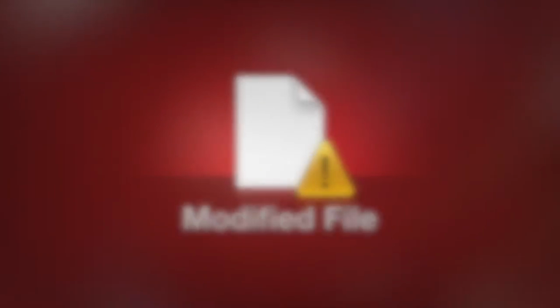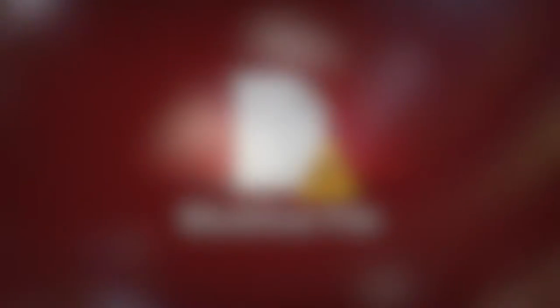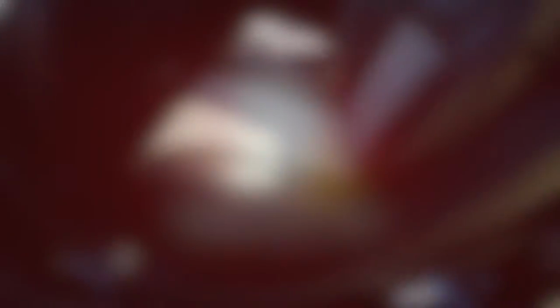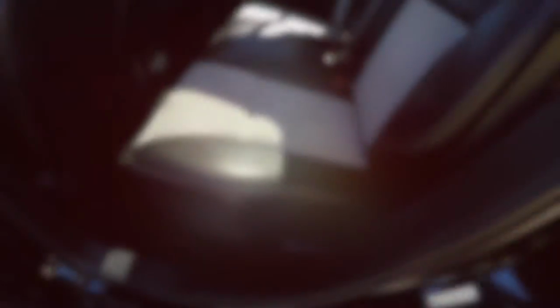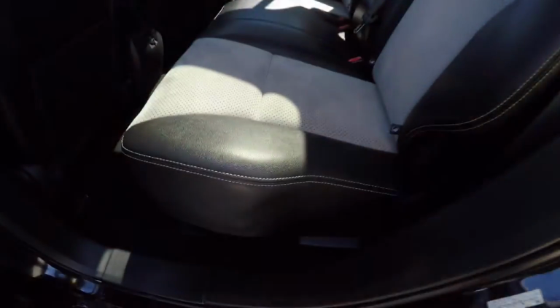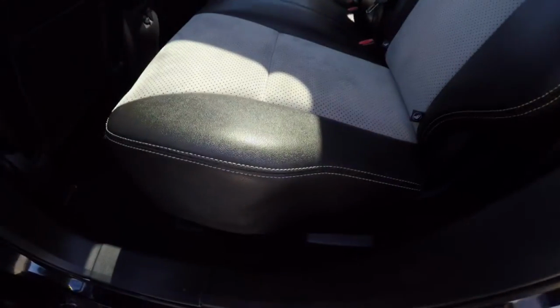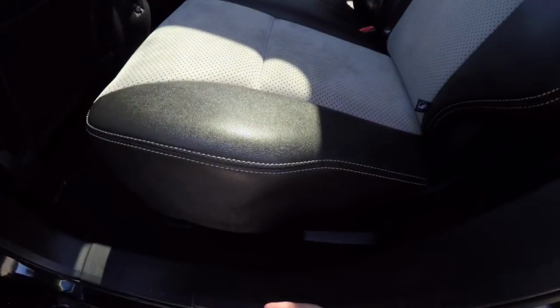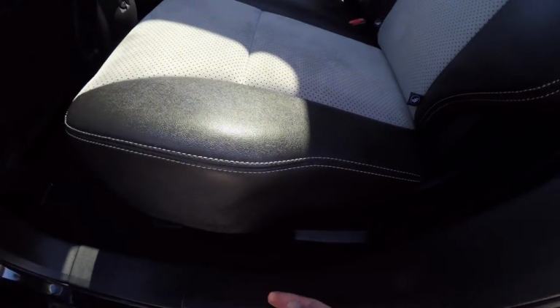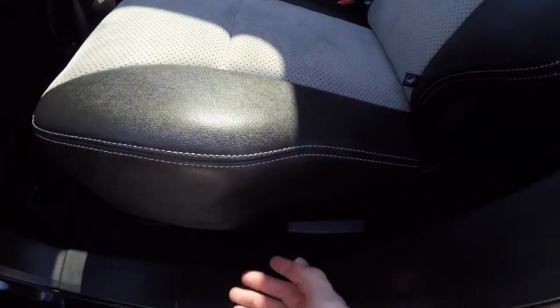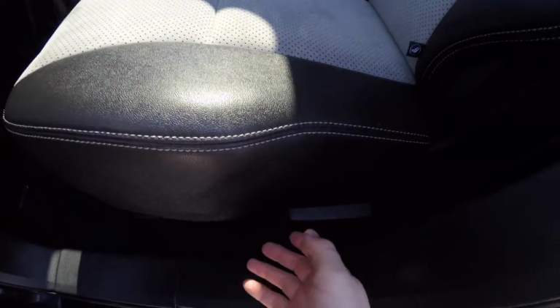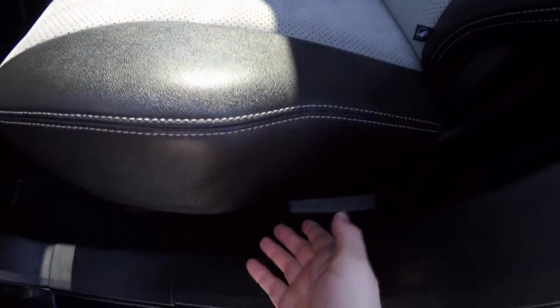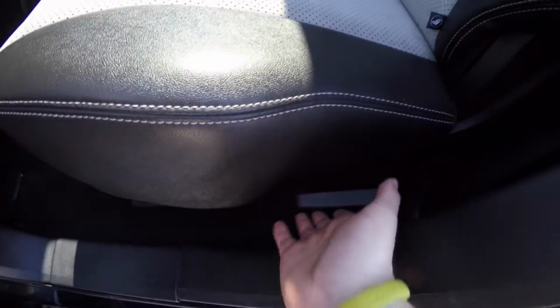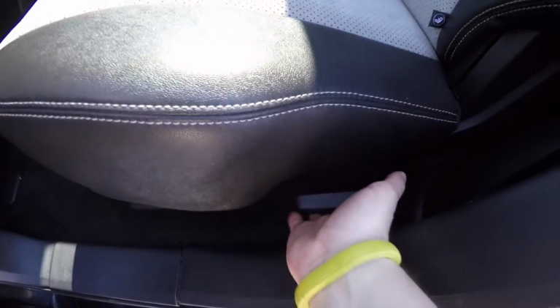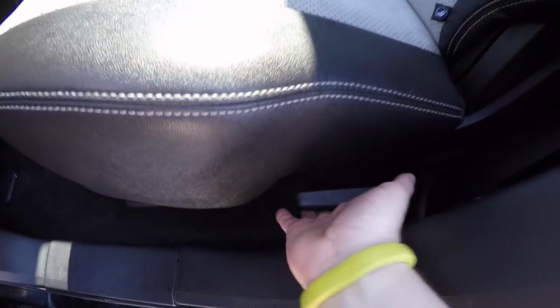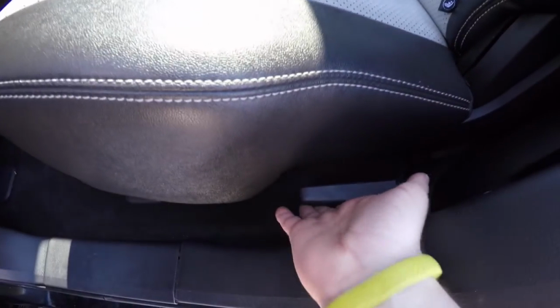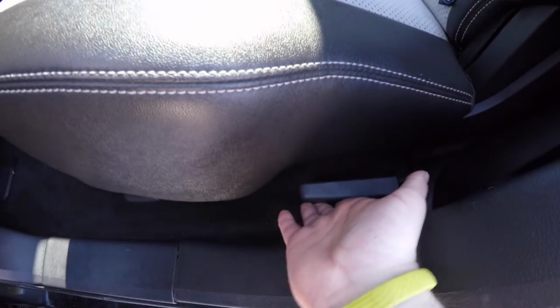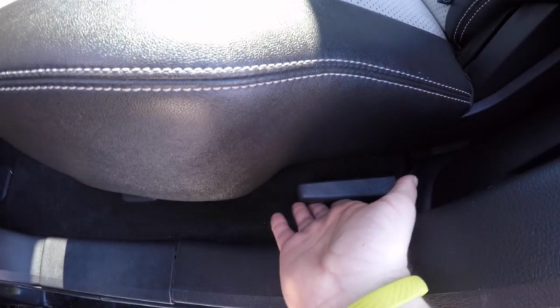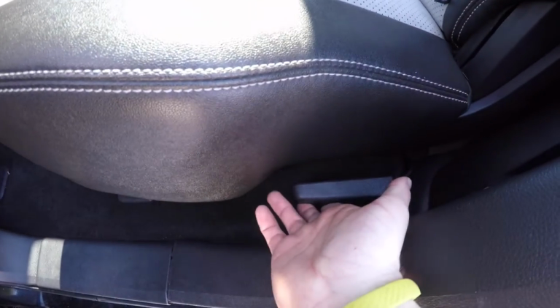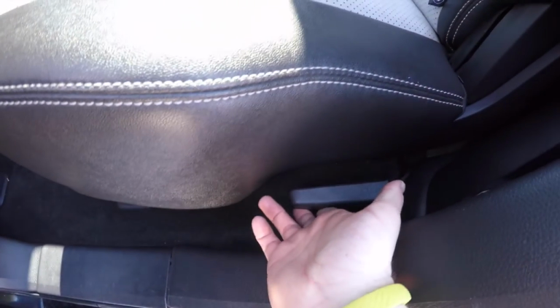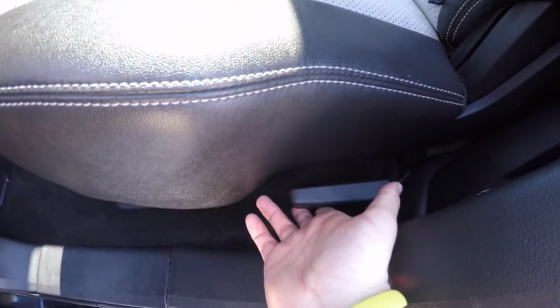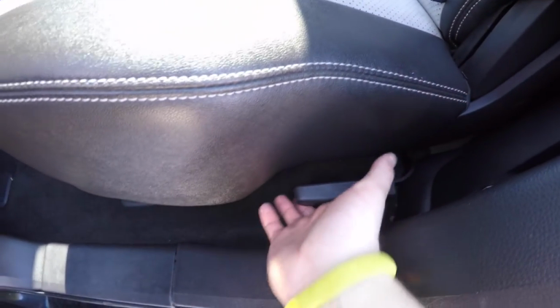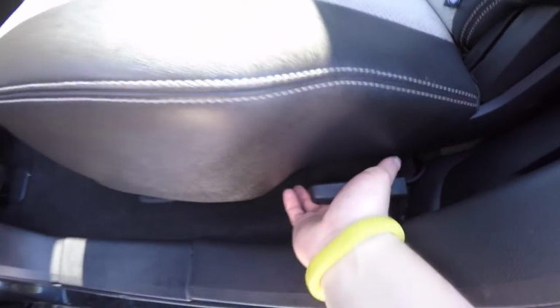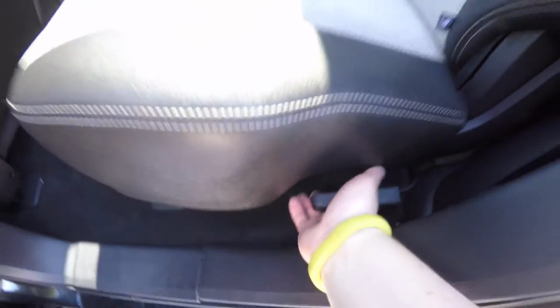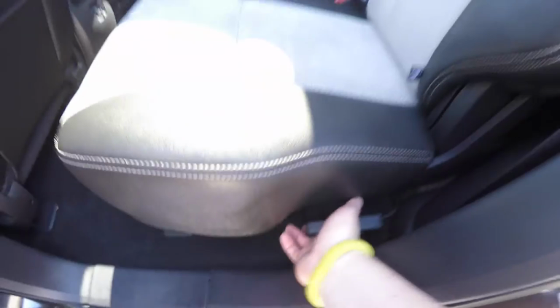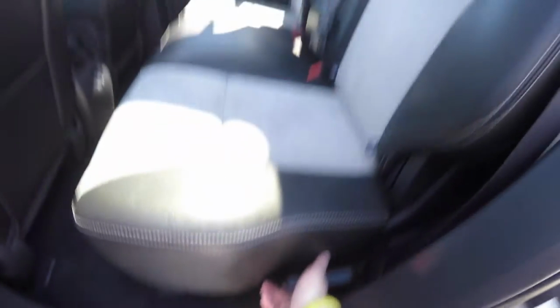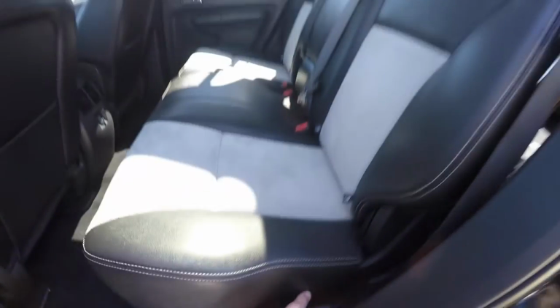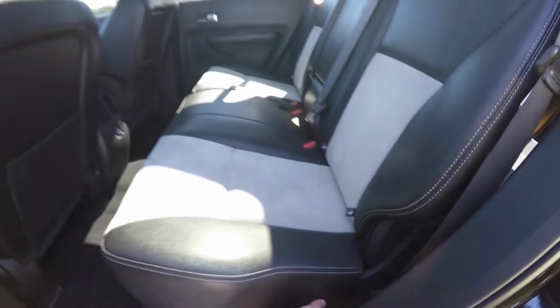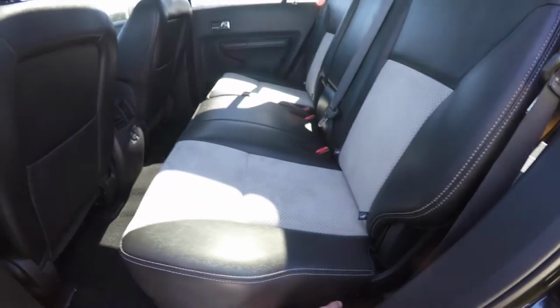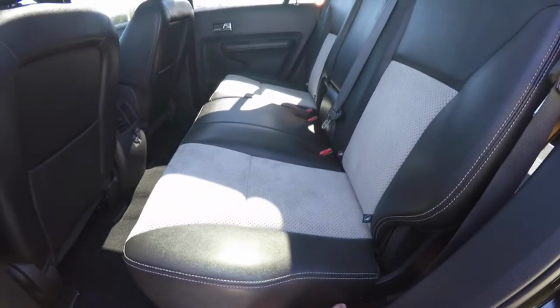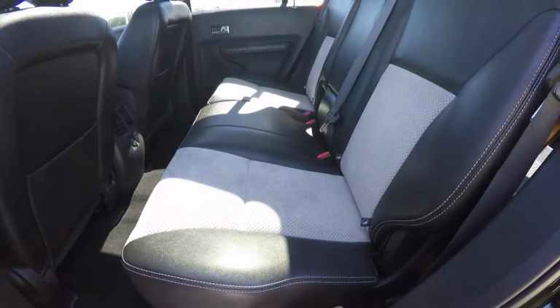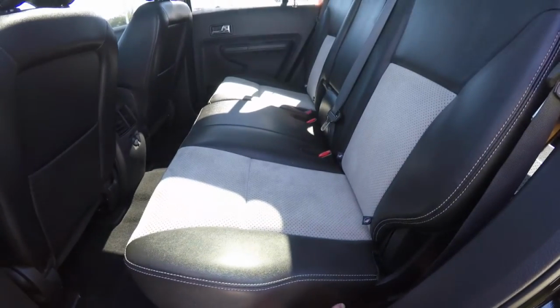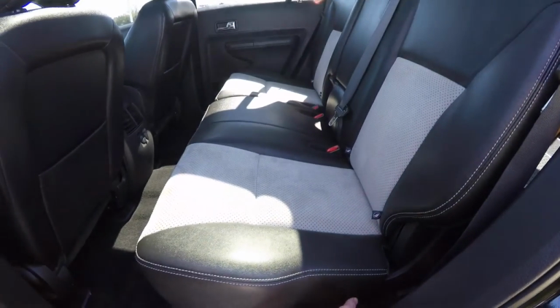To fold the rear seats is easy. At the base of the seat, just locate the black handle and lift up.